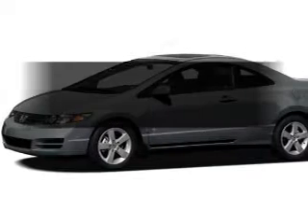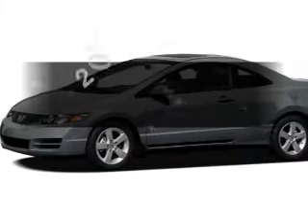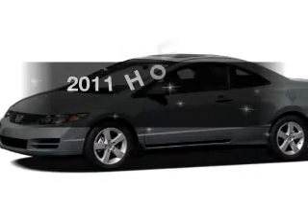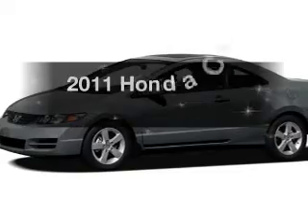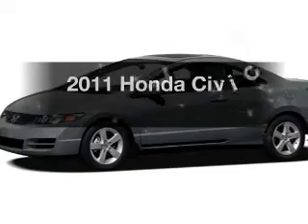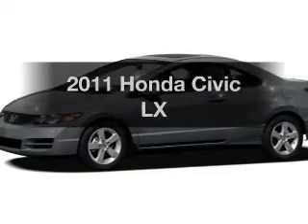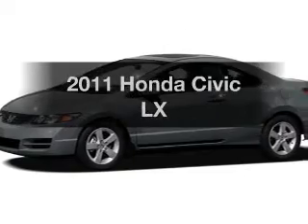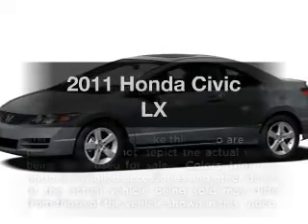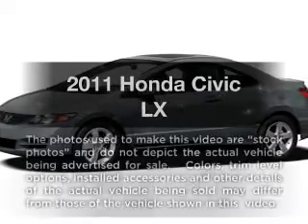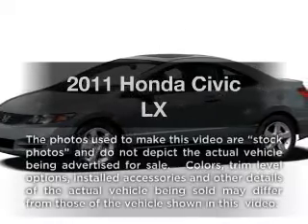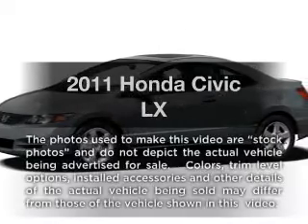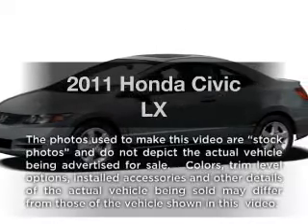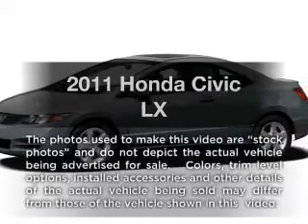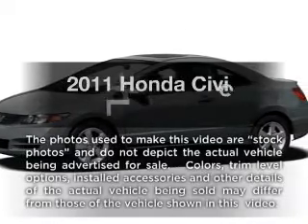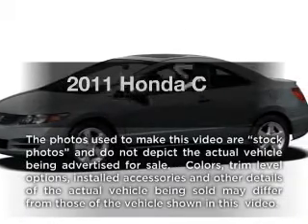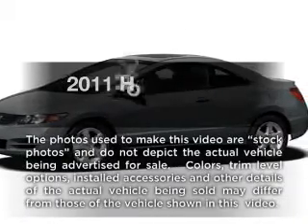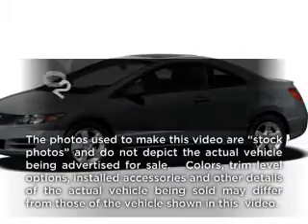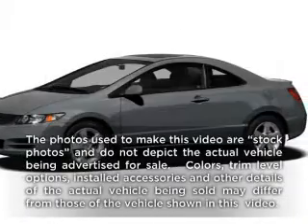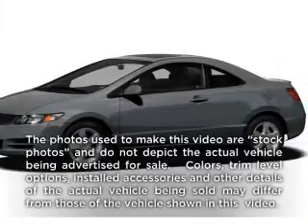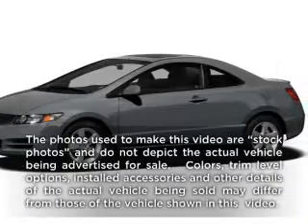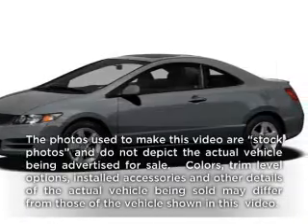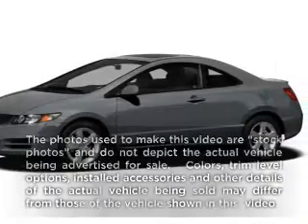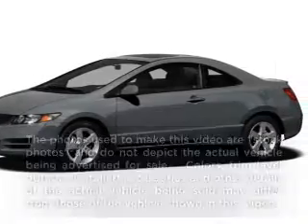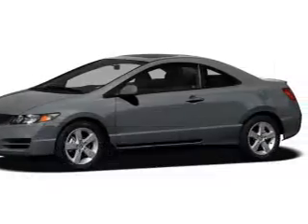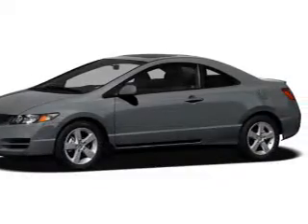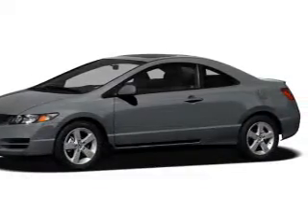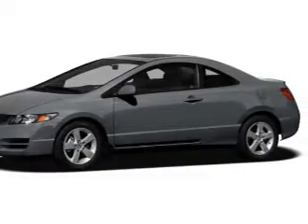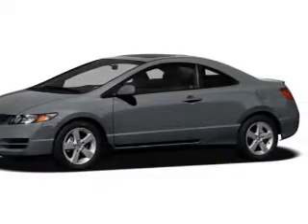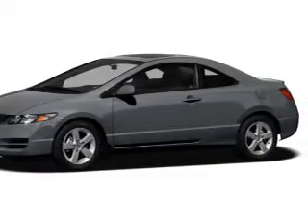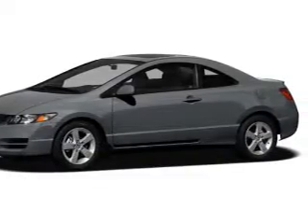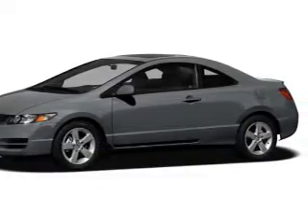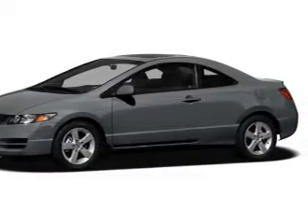Presenting the 2011 Honda Civic. If you're looking for a first-rate auto, this one could be yours today.